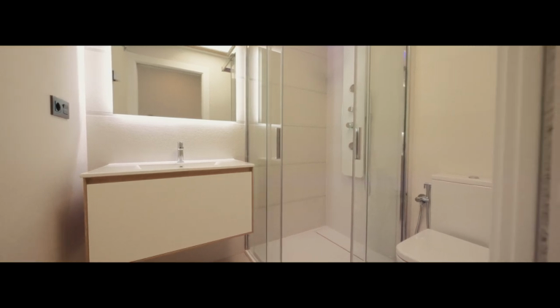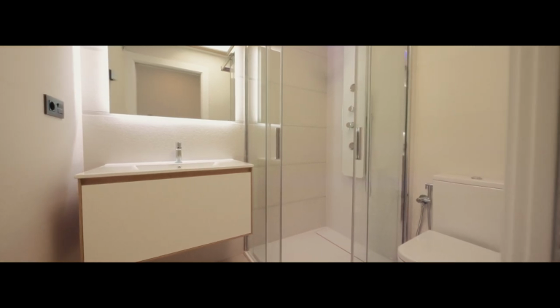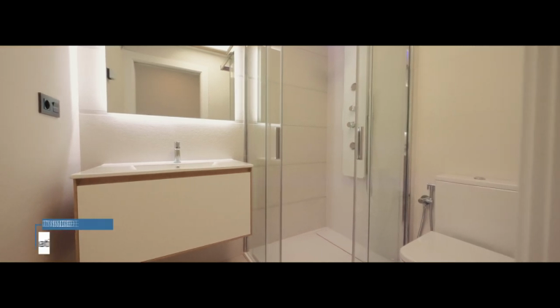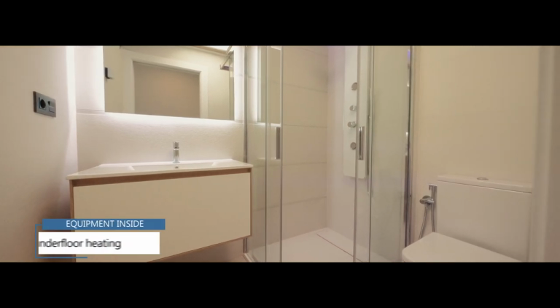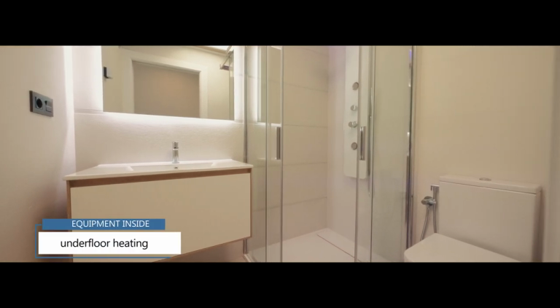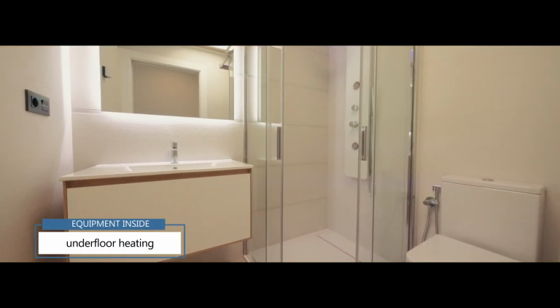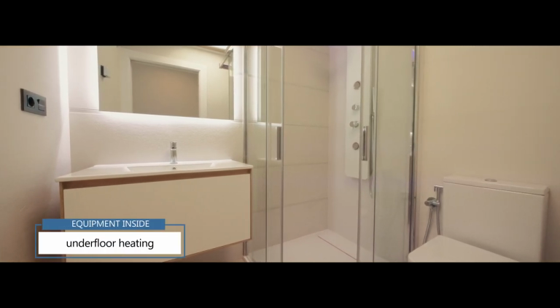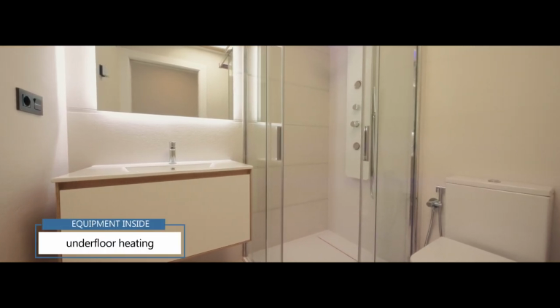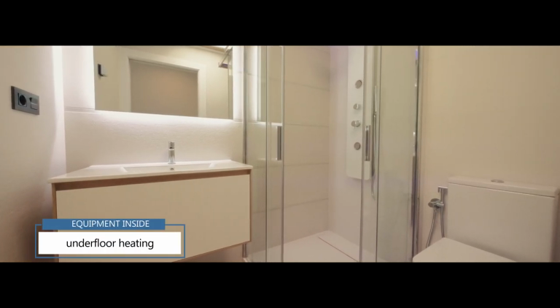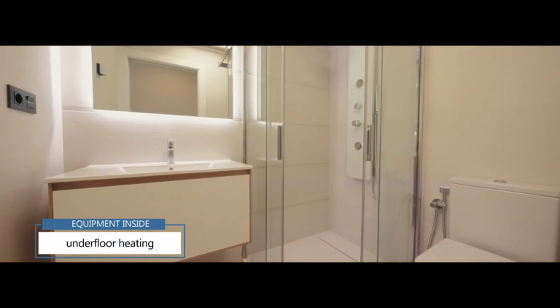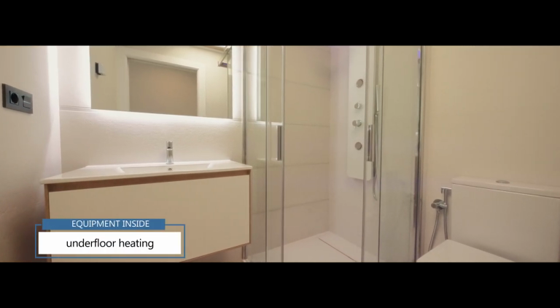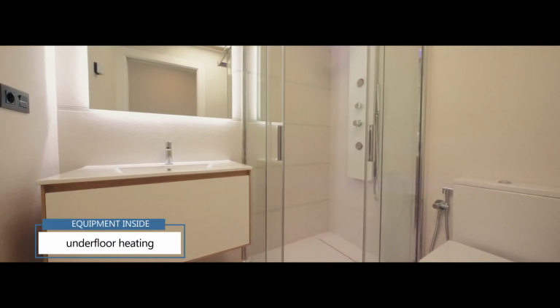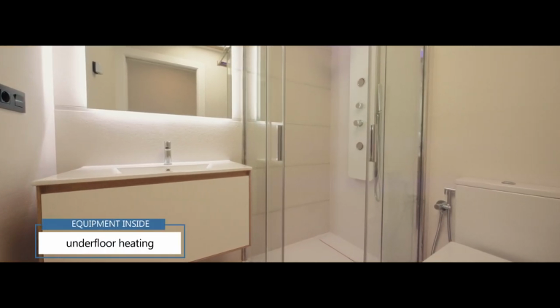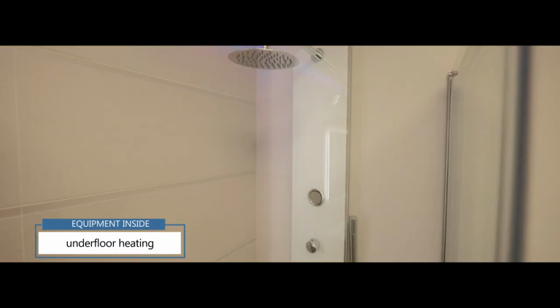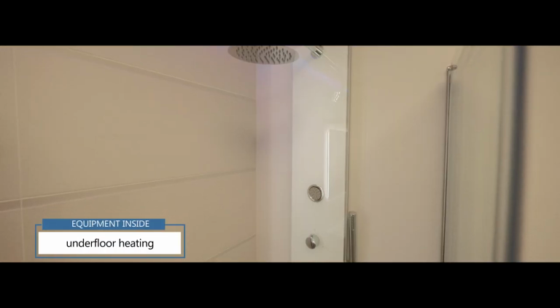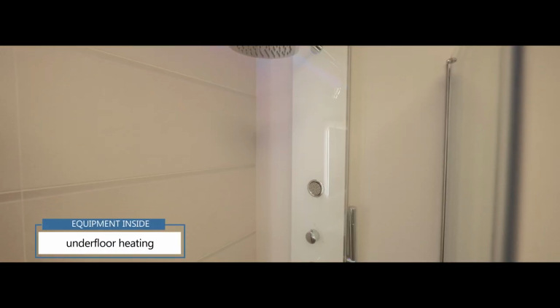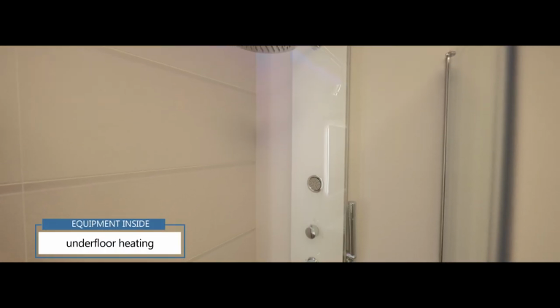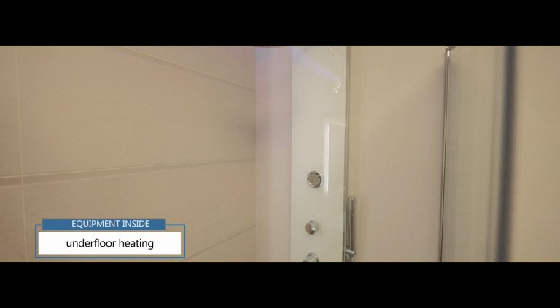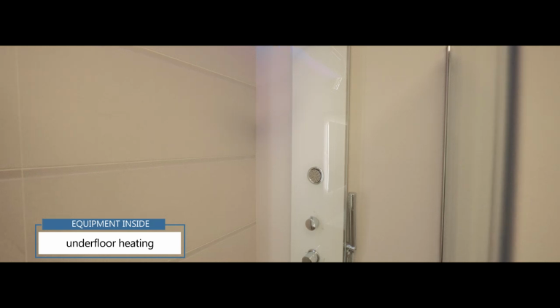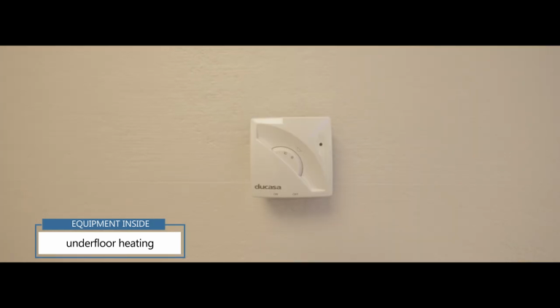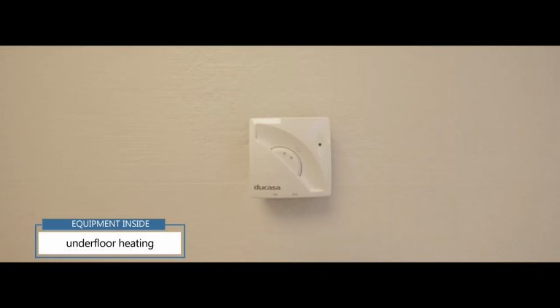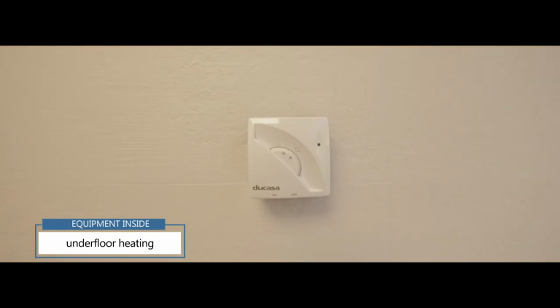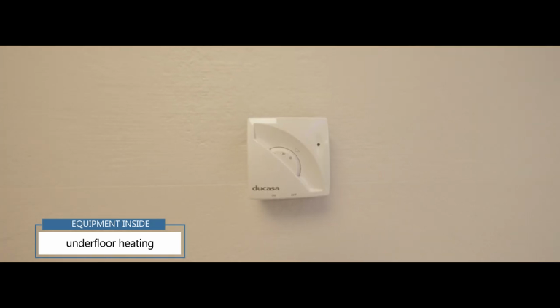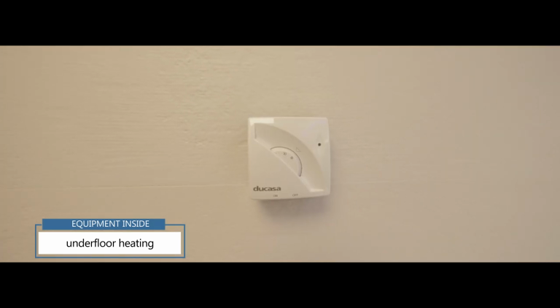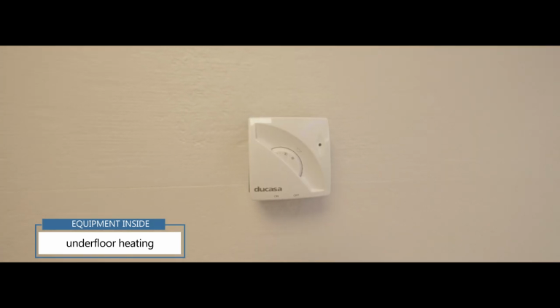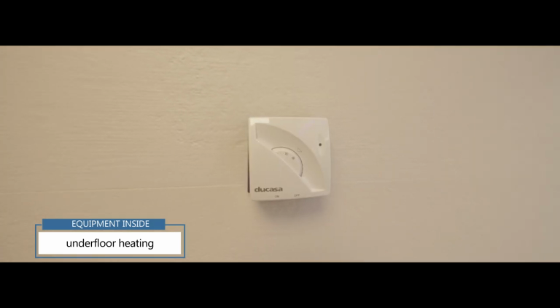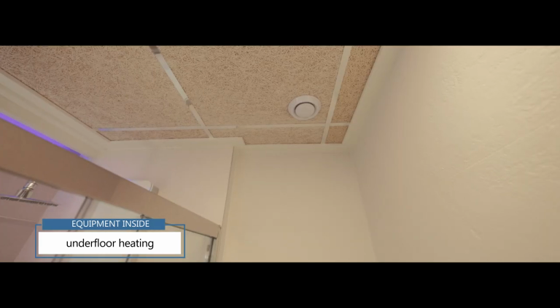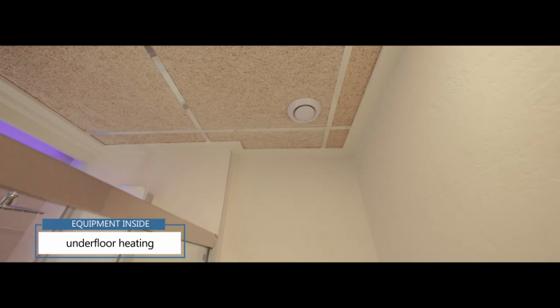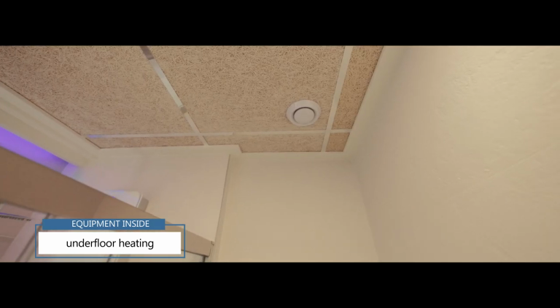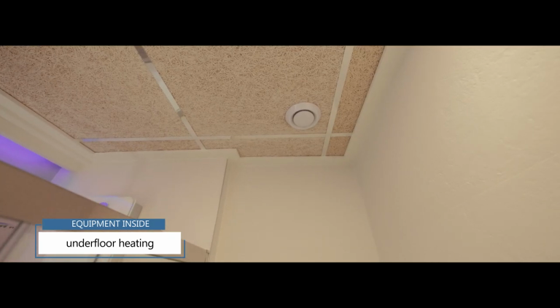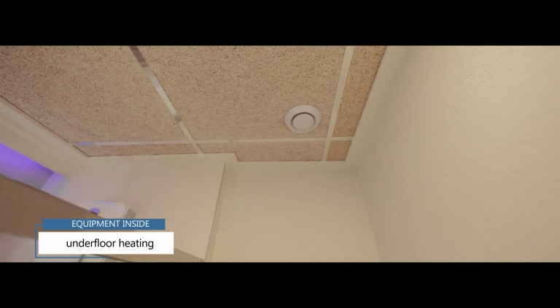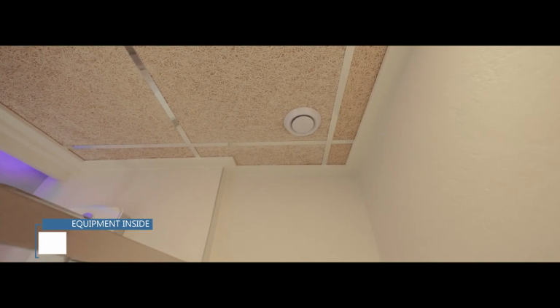All the bathrooms of this apartment come with underfloor heating that are controlled via a controller on the wall, and a special ventilation system.